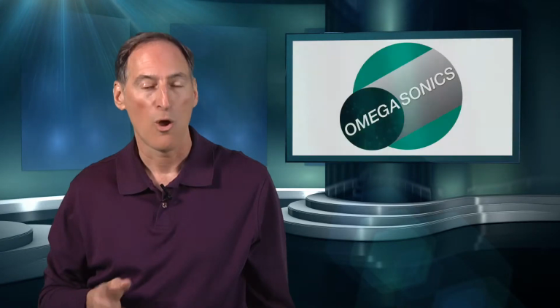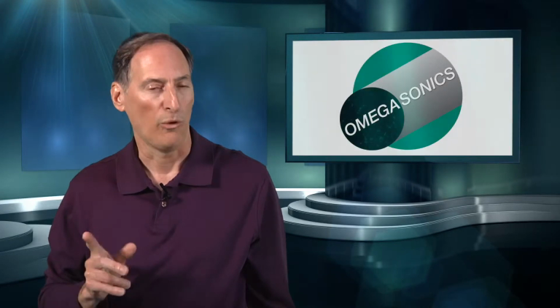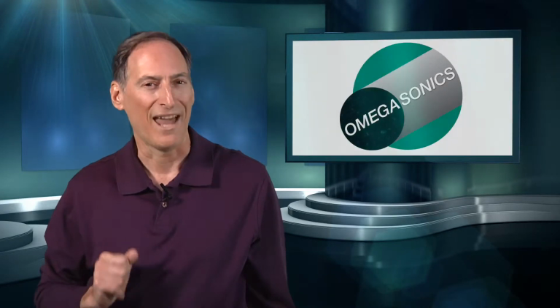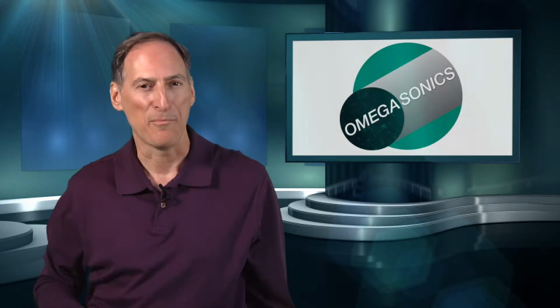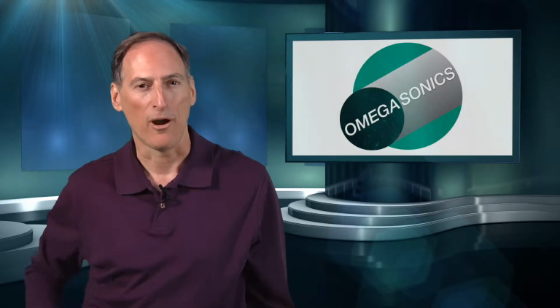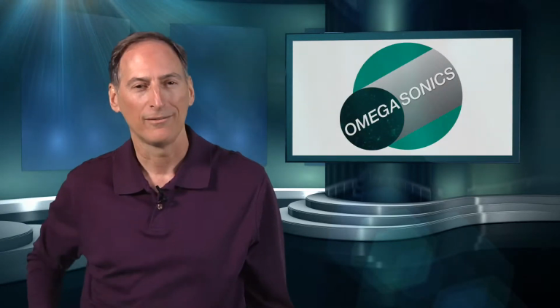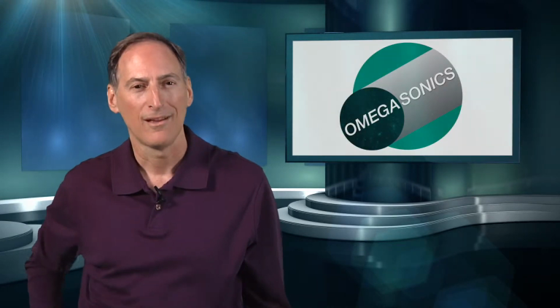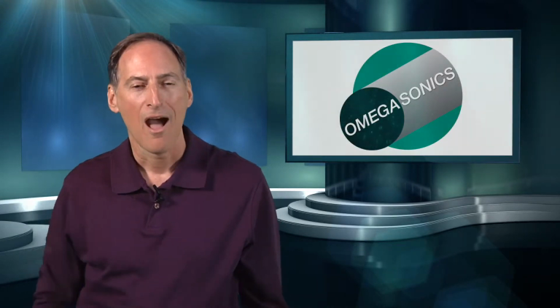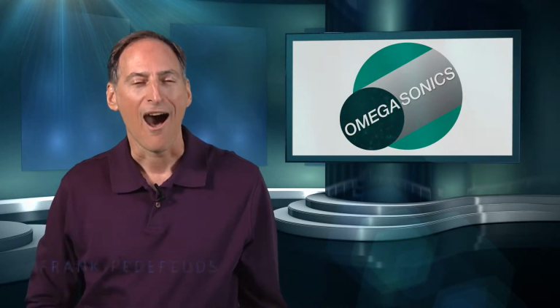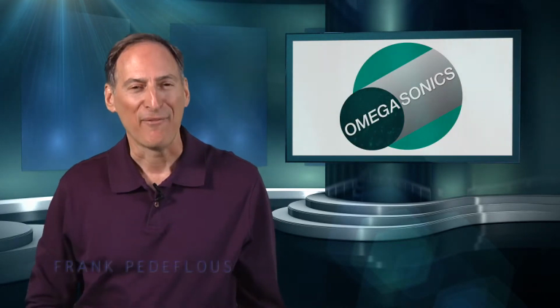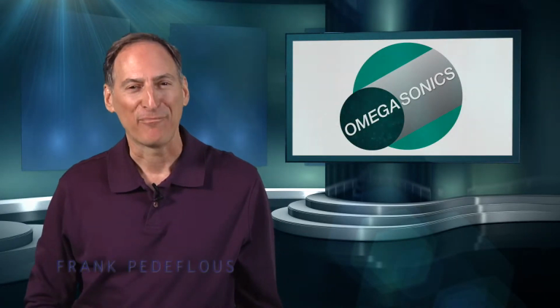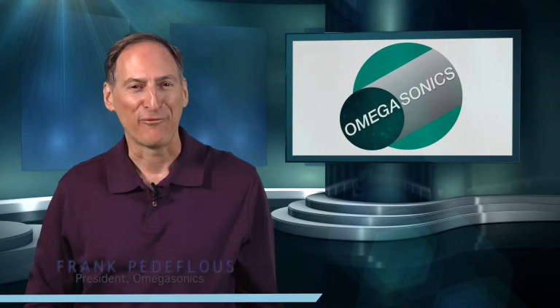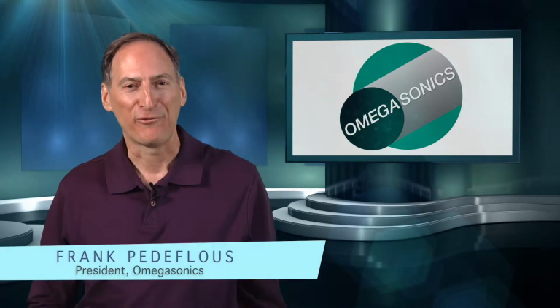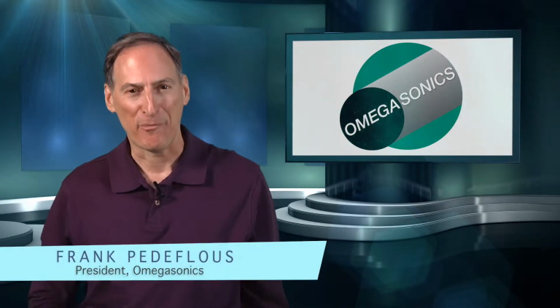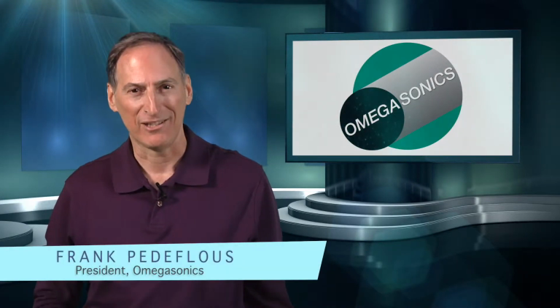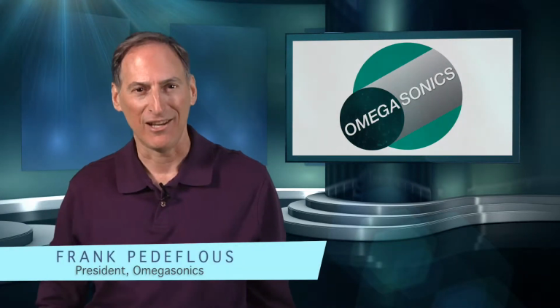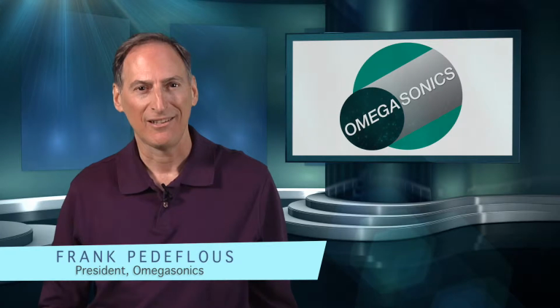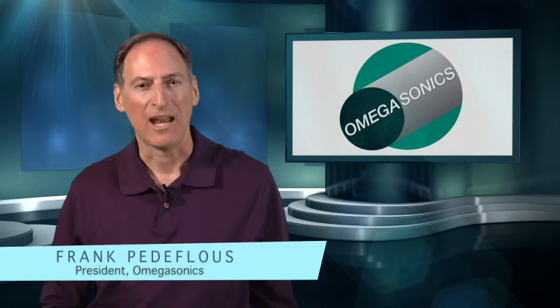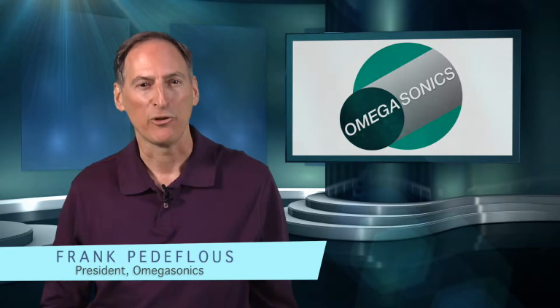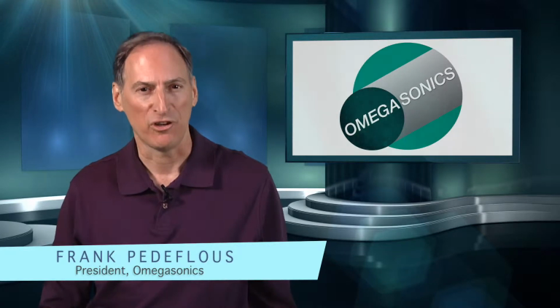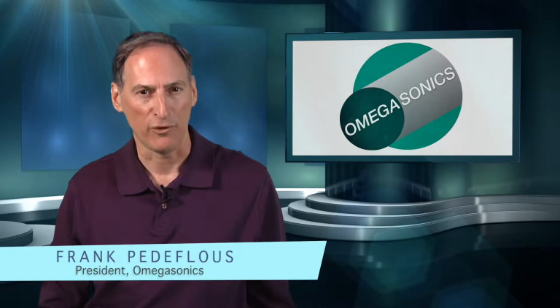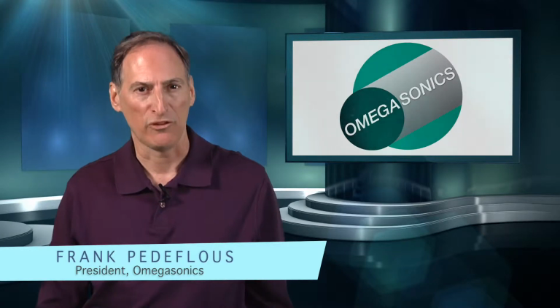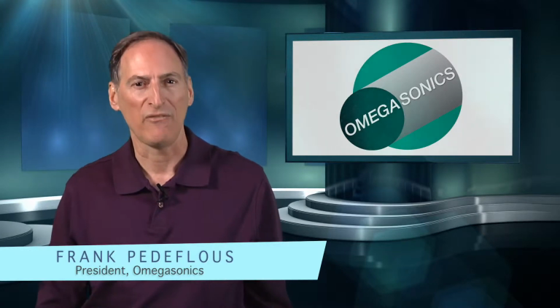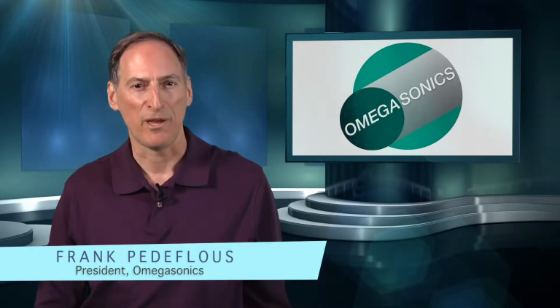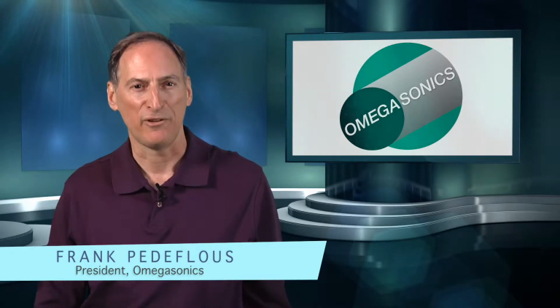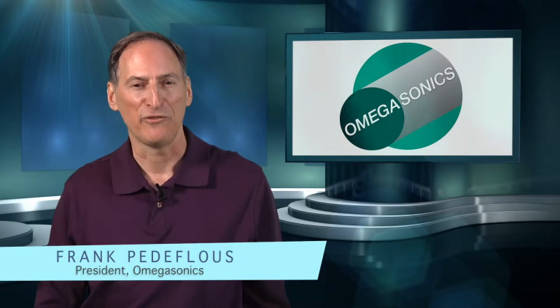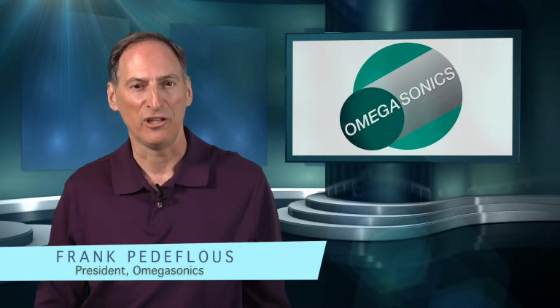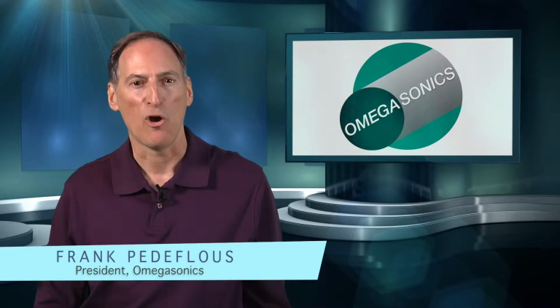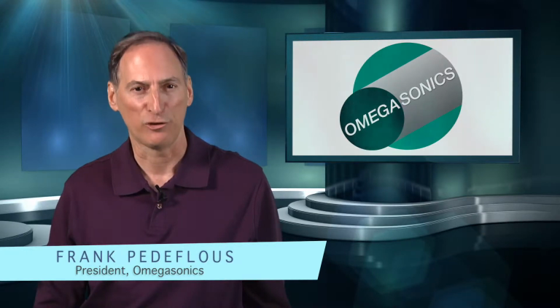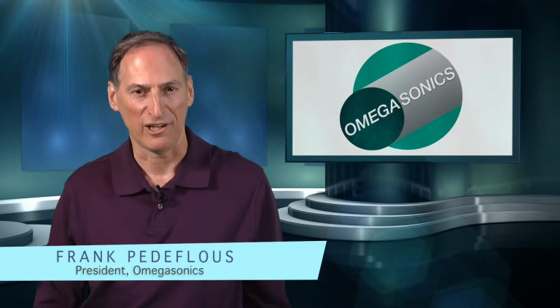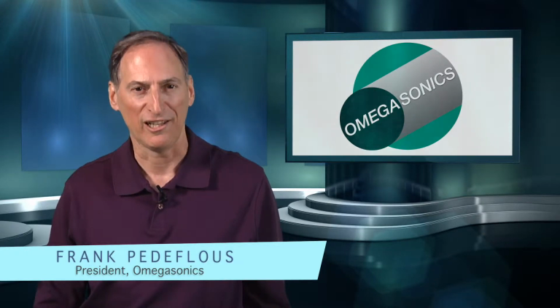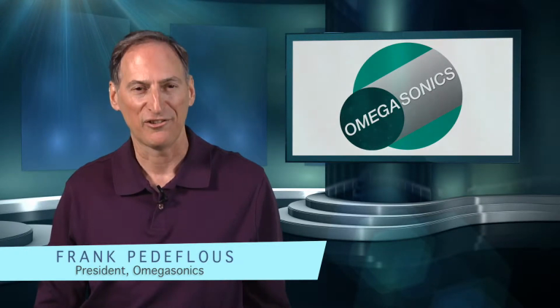Well, not anymore. Hi, I'm Frank Petoflu from Omegasonics, and I'm going to share a few of the safety benefits of using ultrasonic cleaners.